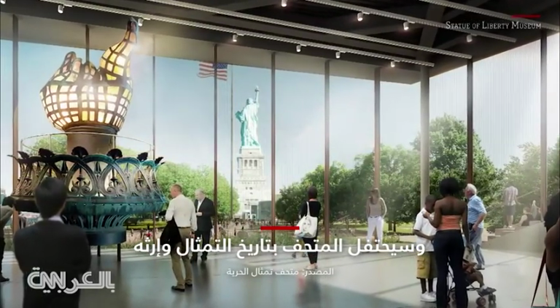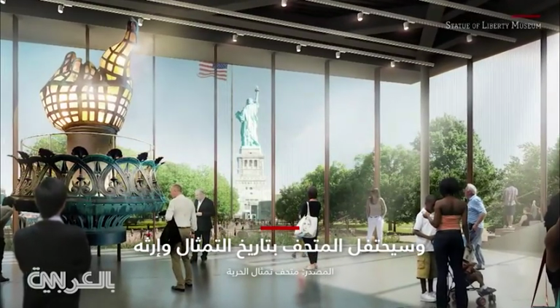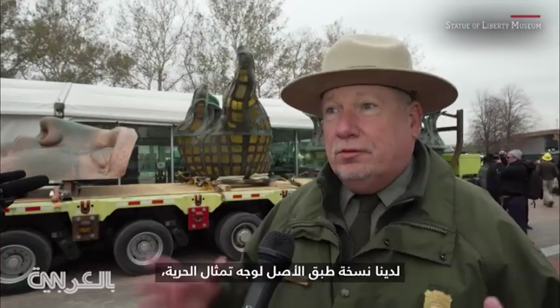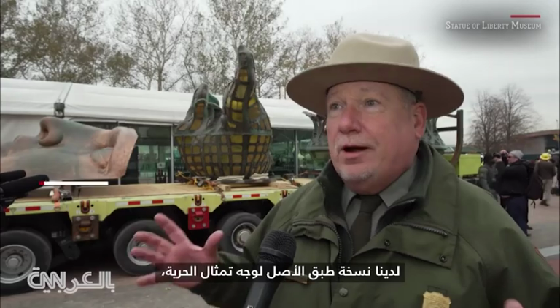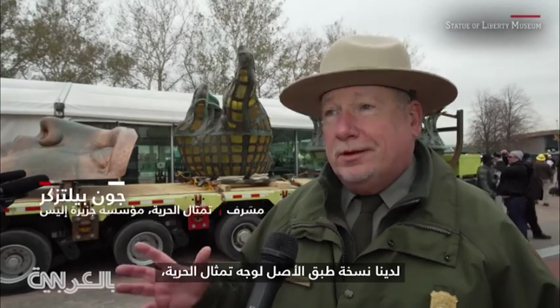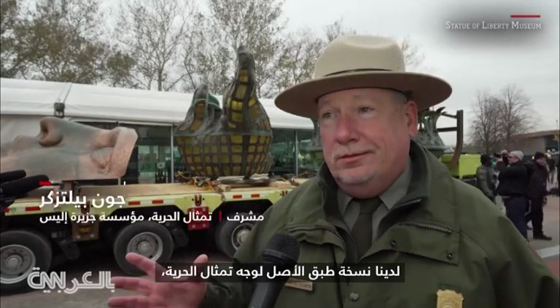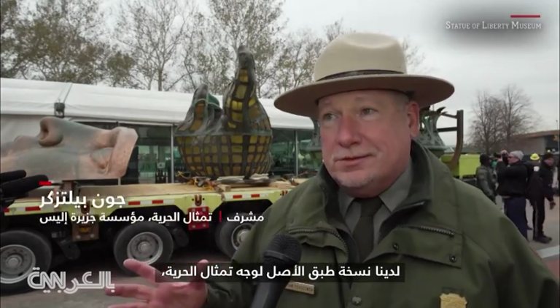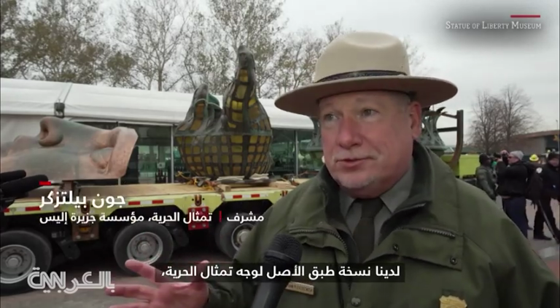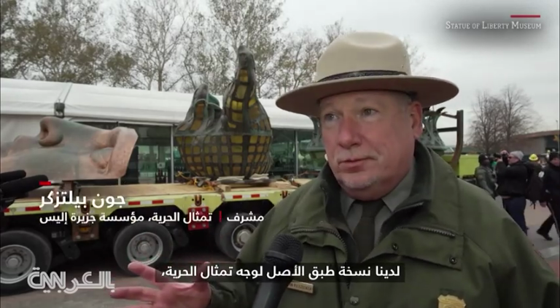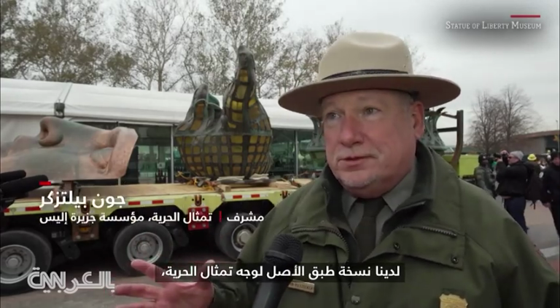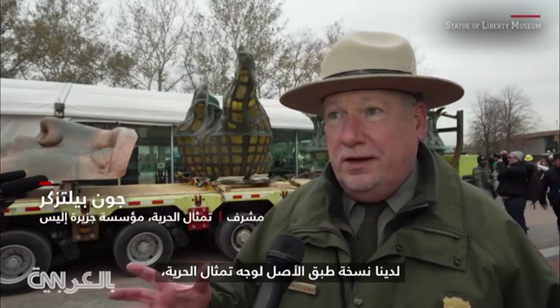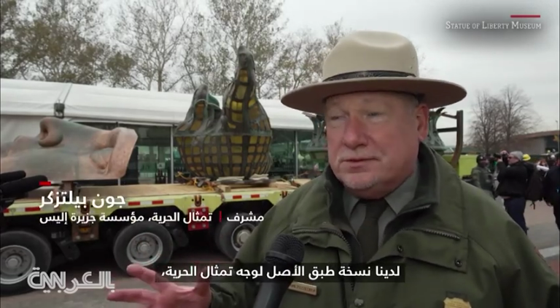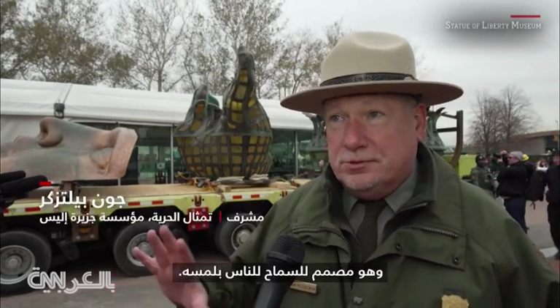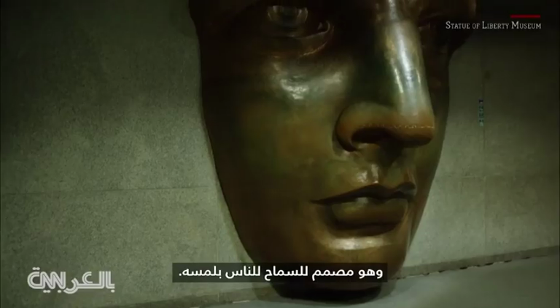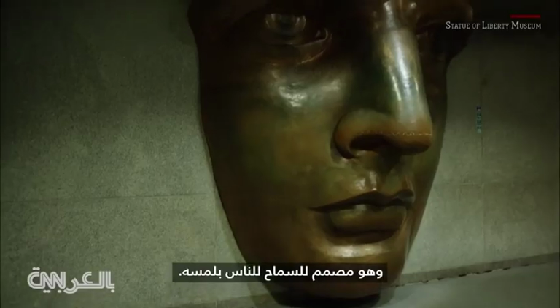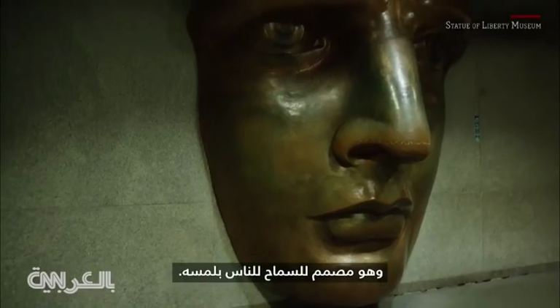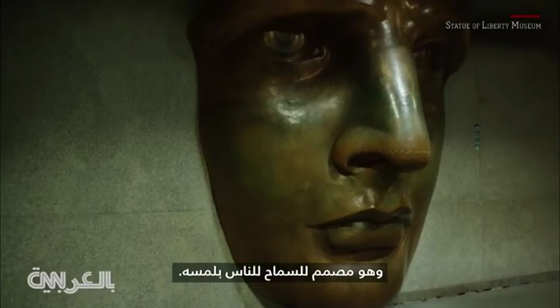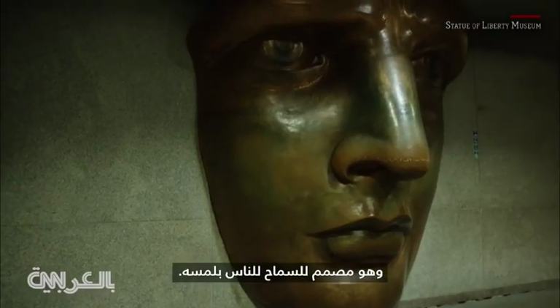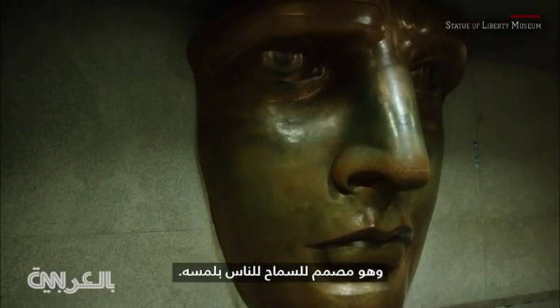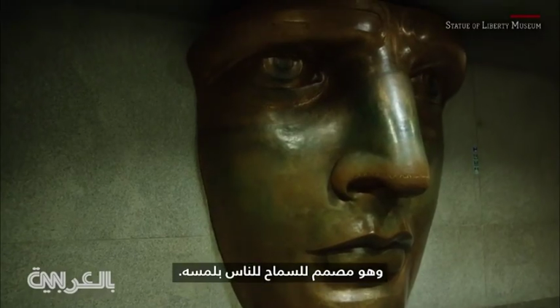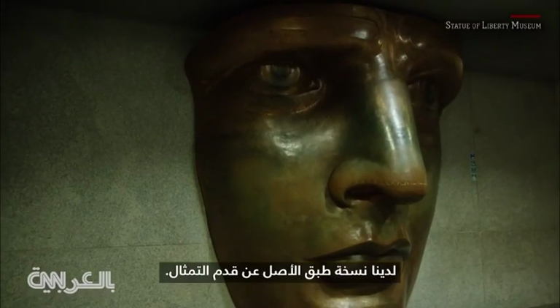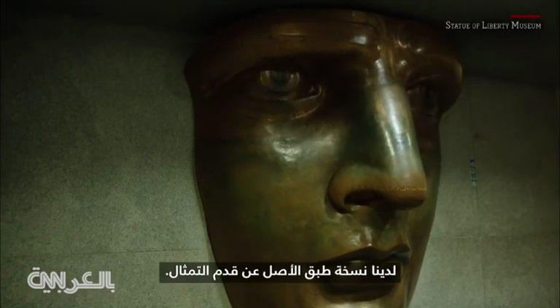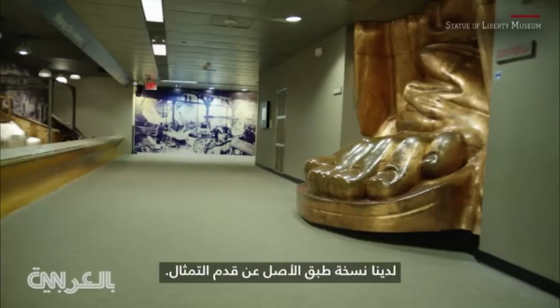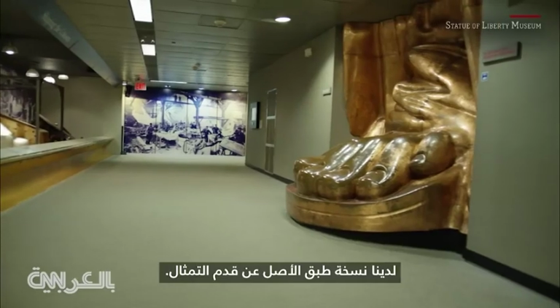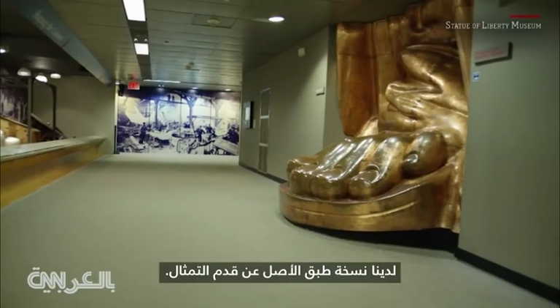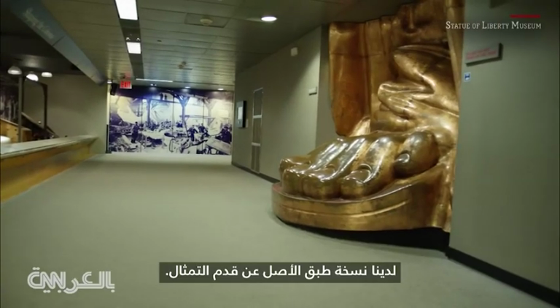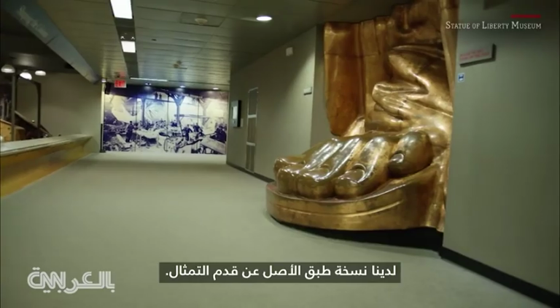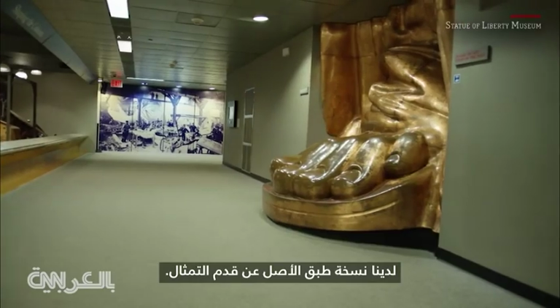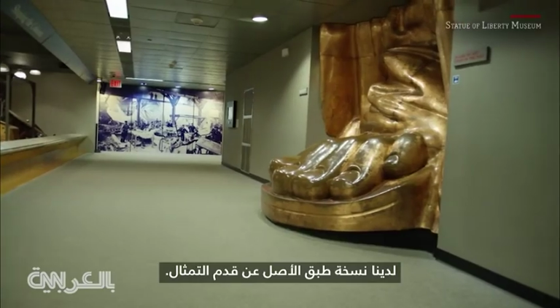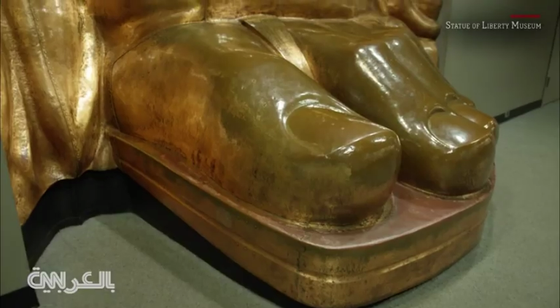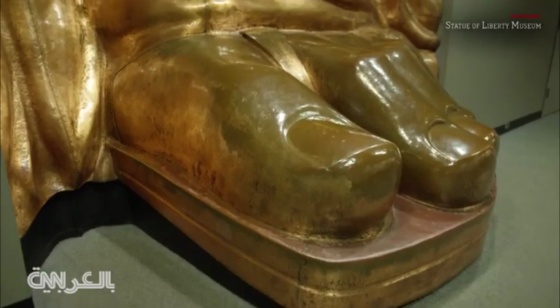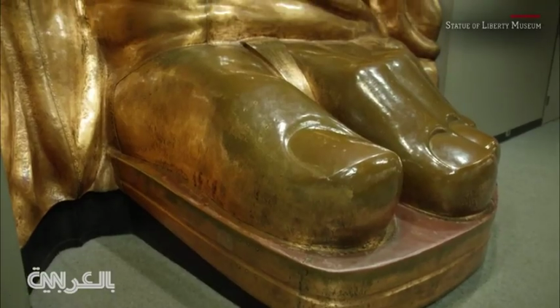We have a replica of the Statue of Liberty's face, which is designed to be touched. We have a replica of the Statue of Liberty's foot.